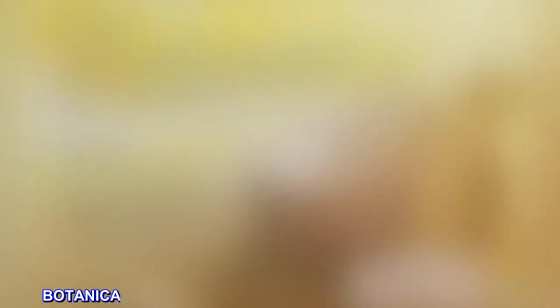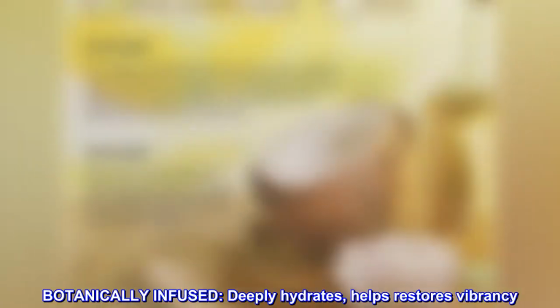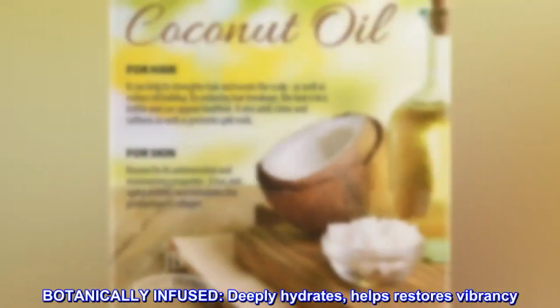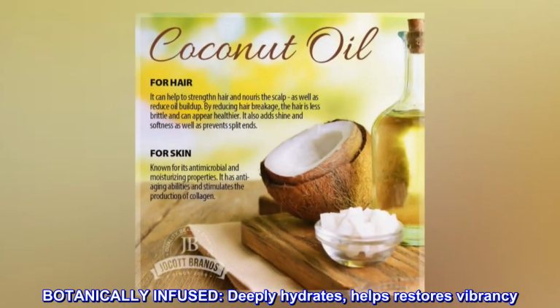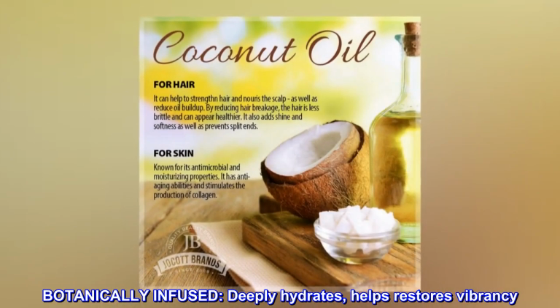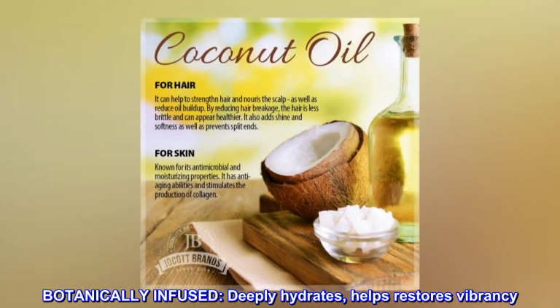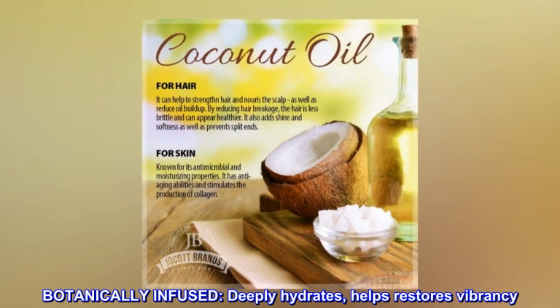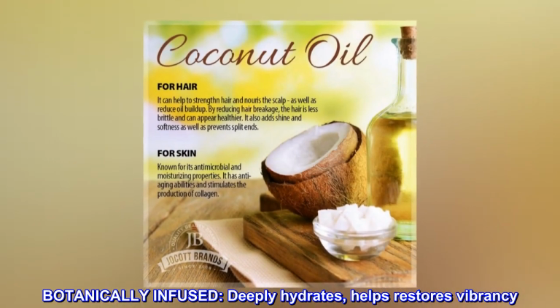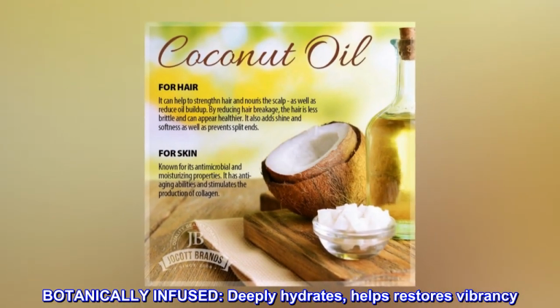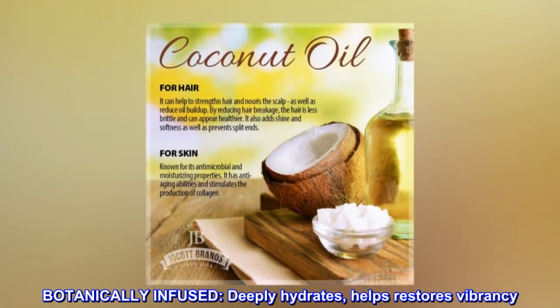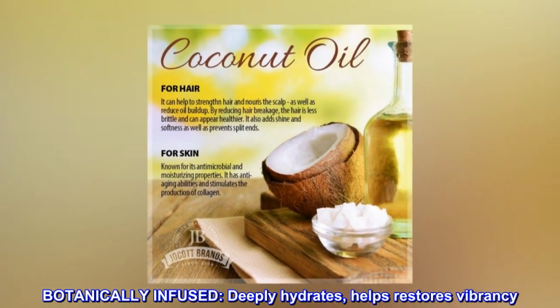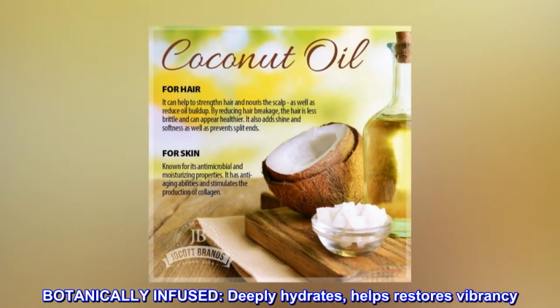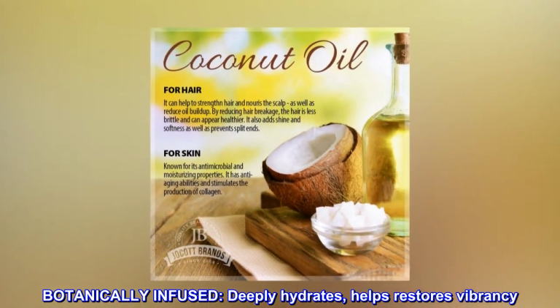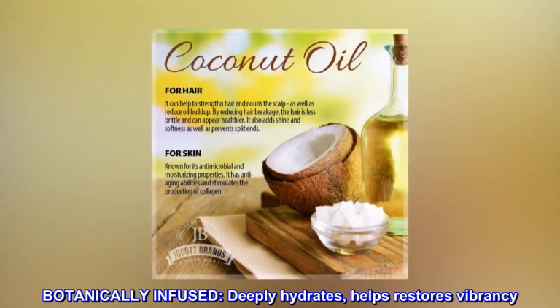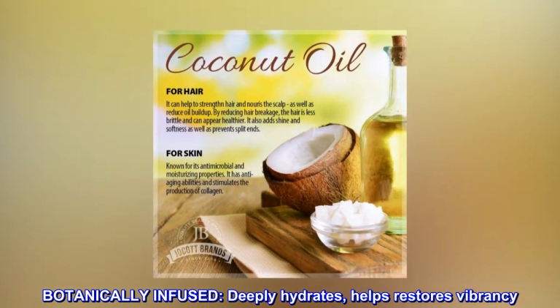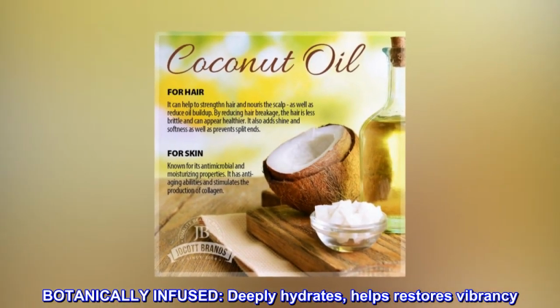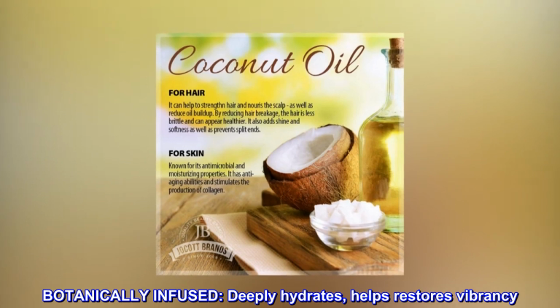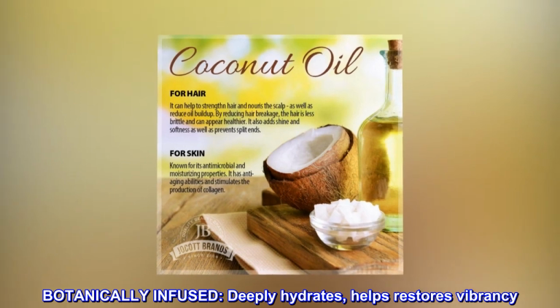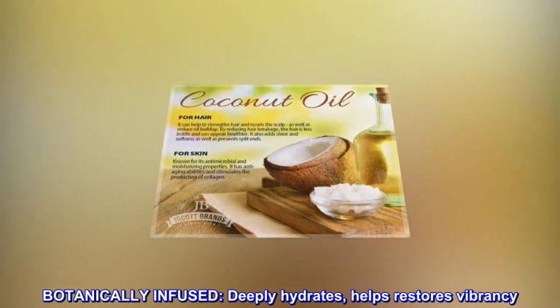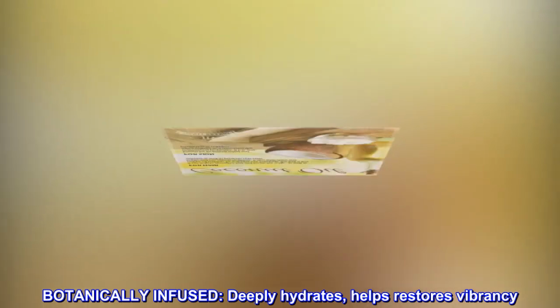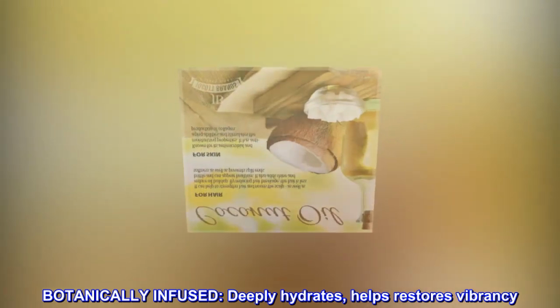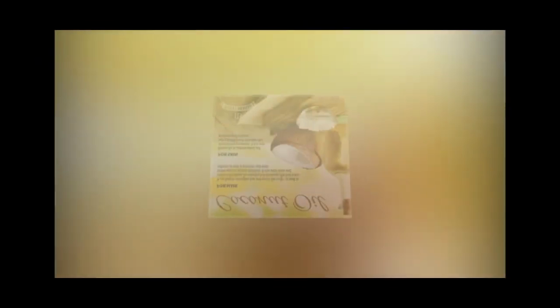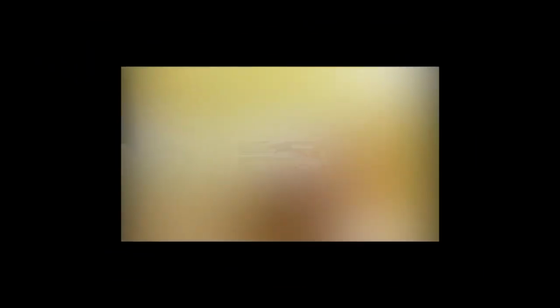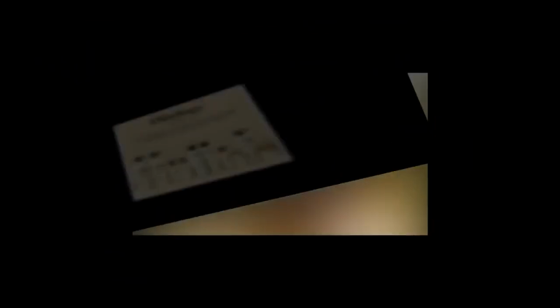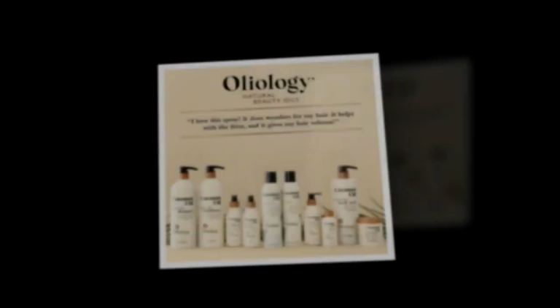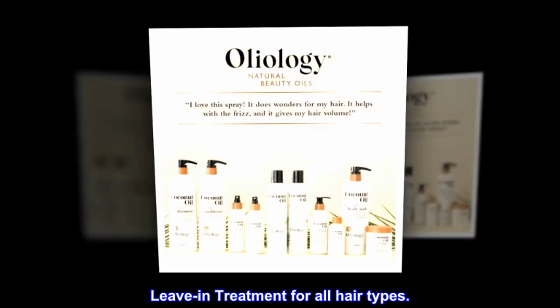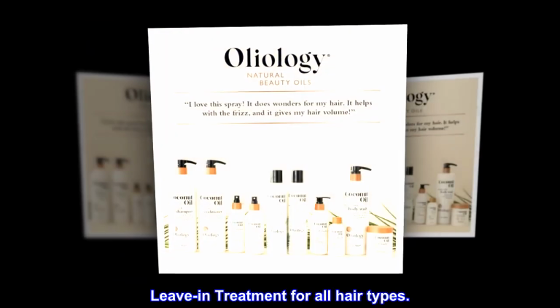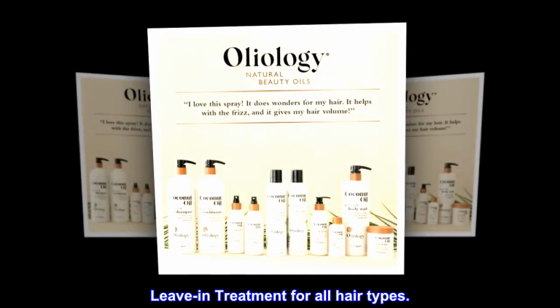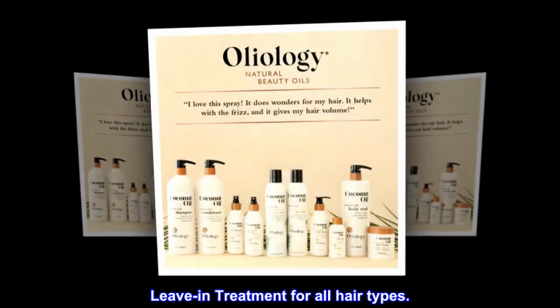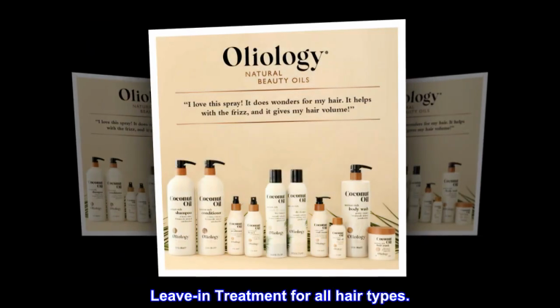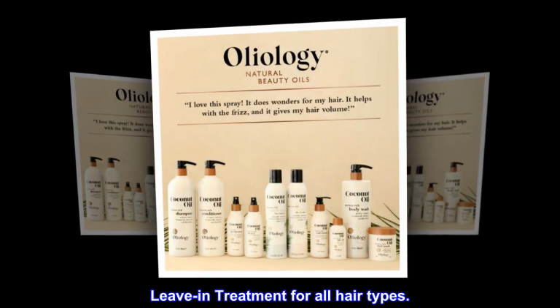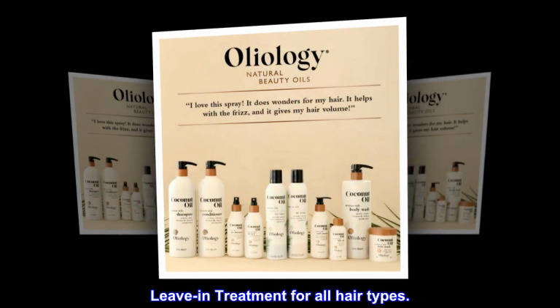Botanically infused. Deeply hydrates, helps restore vibrancy. Leave-in treatment for all hair types.